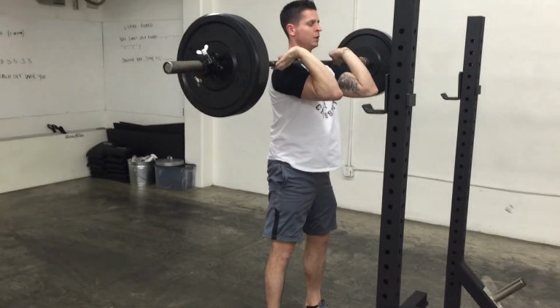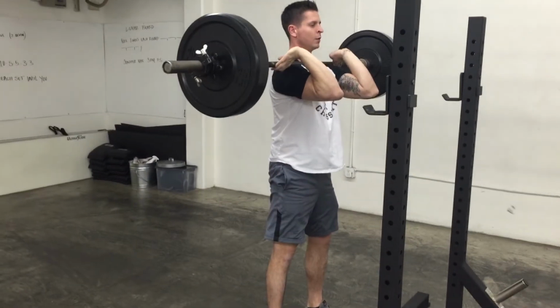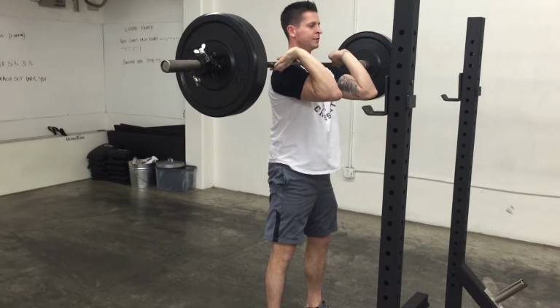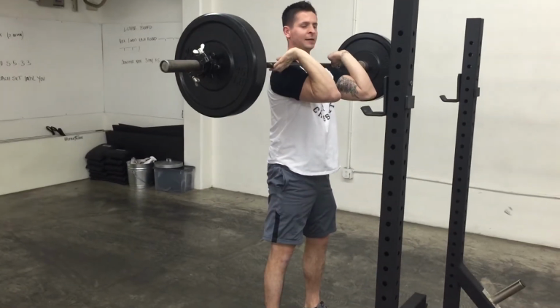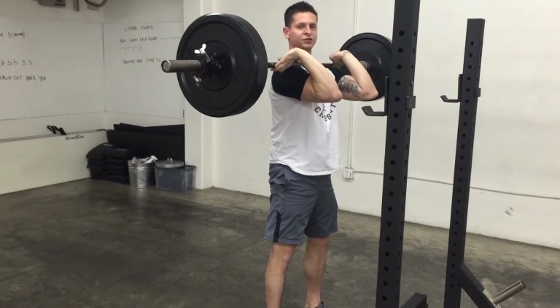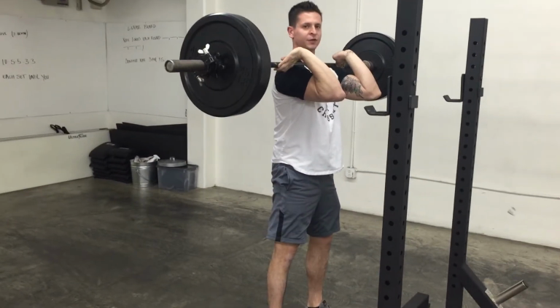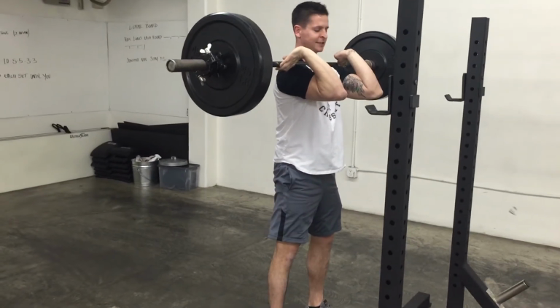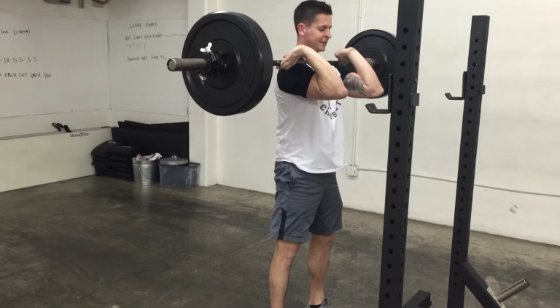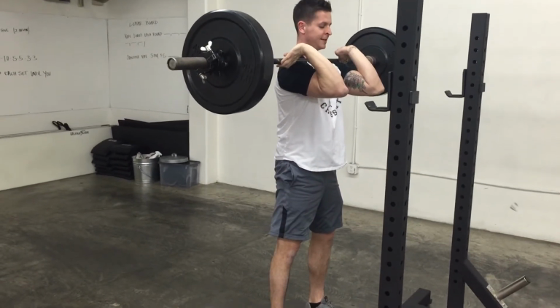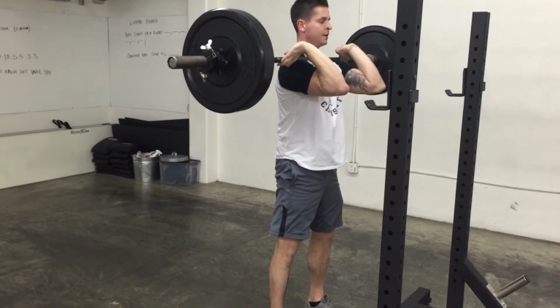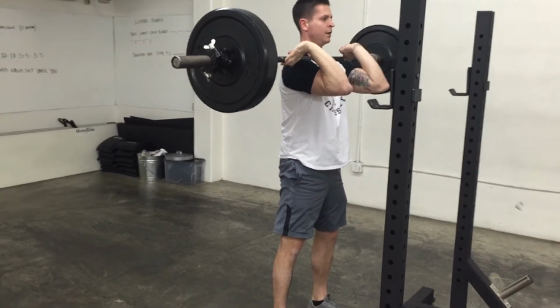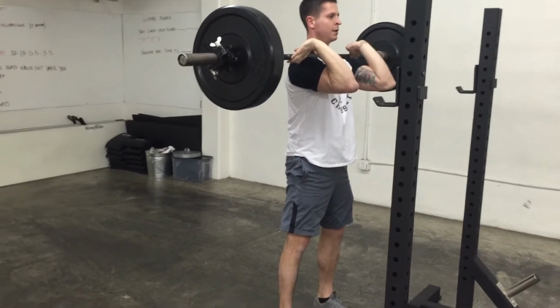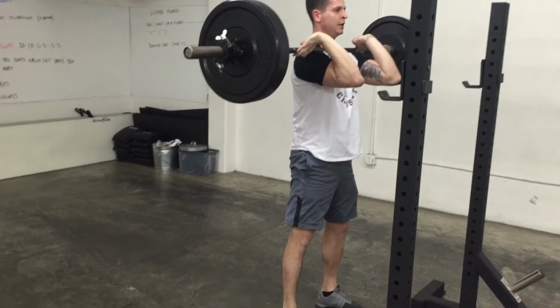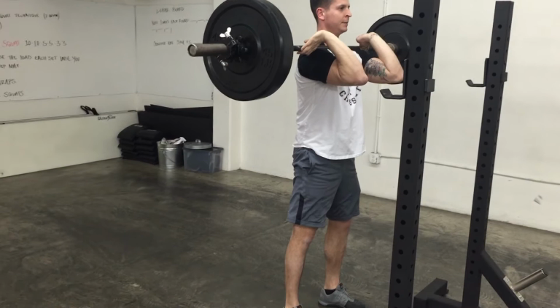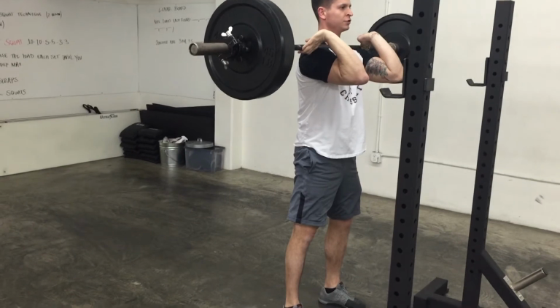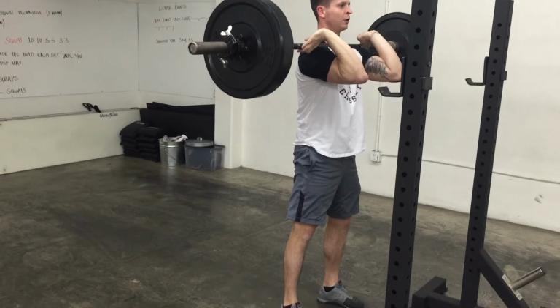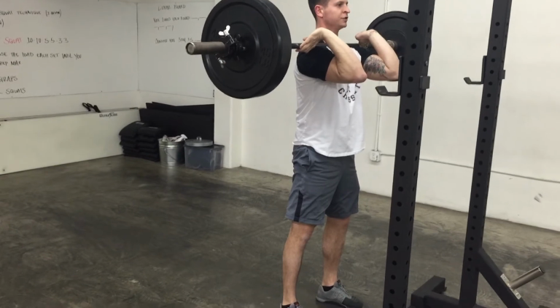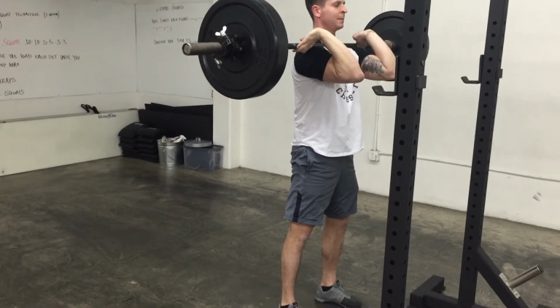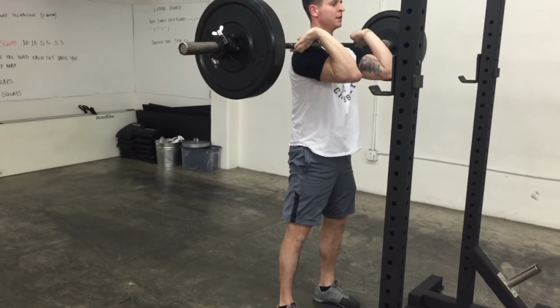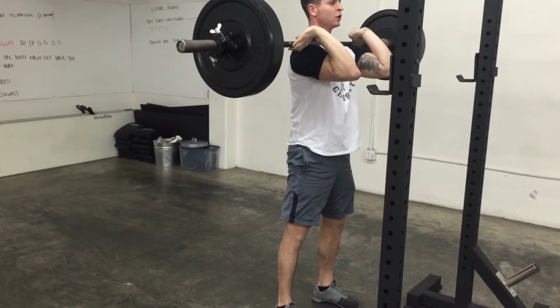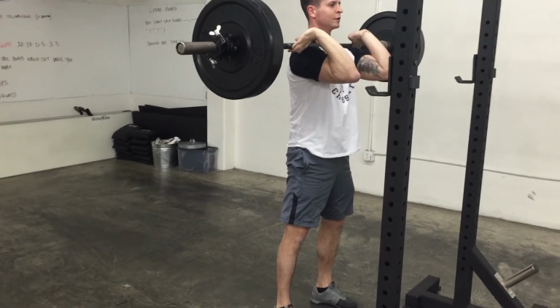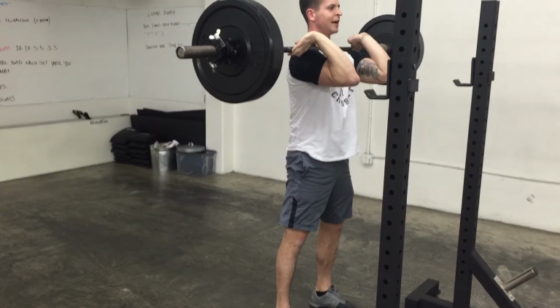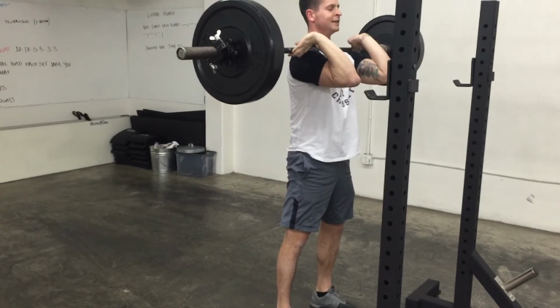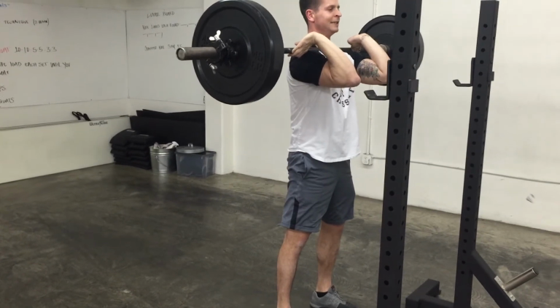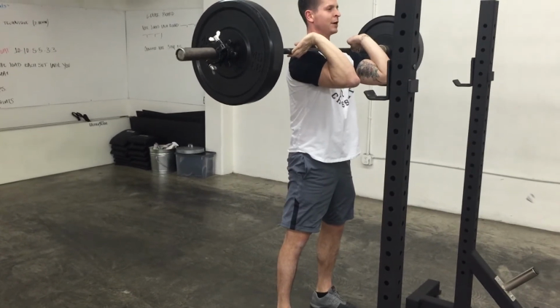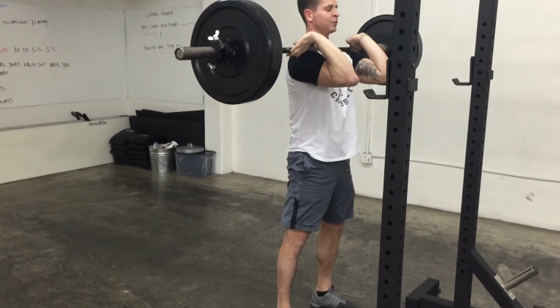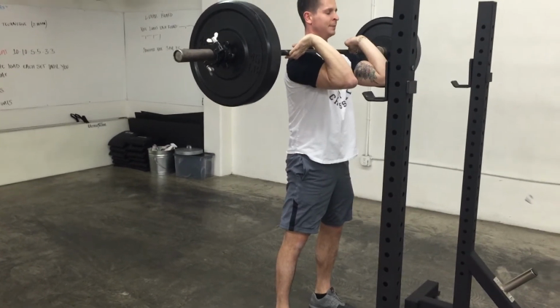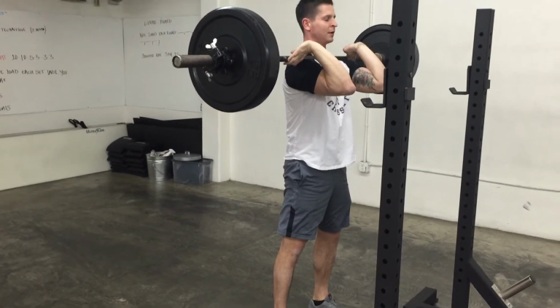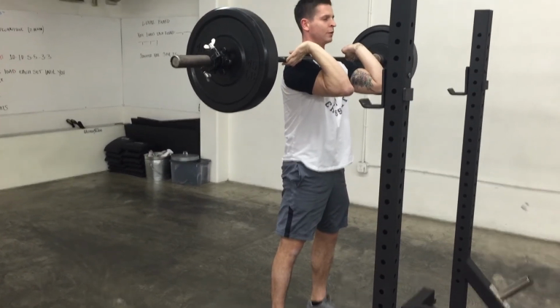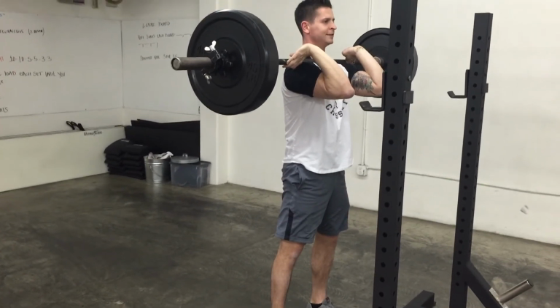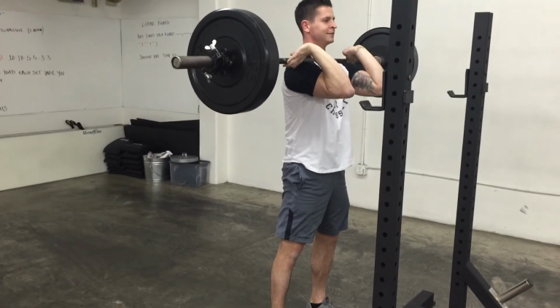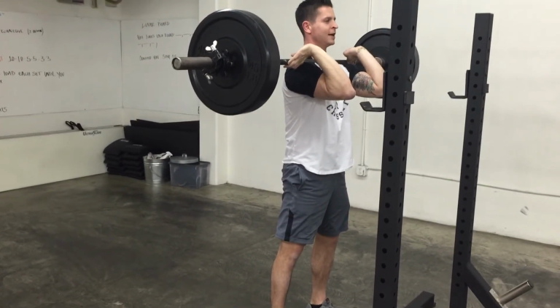One more time — keep your elbows up there, keep your shoulders up, core tight, deep breaths. Keep that core nice and tight.